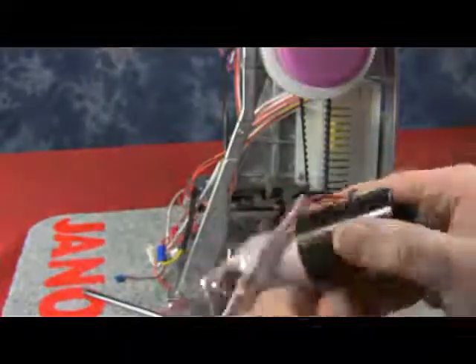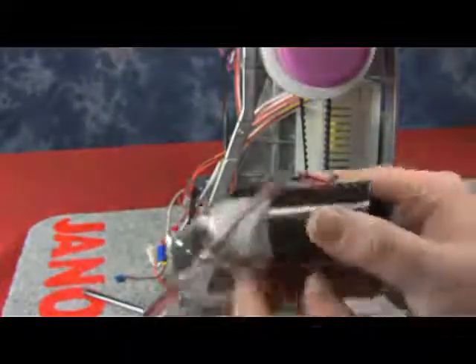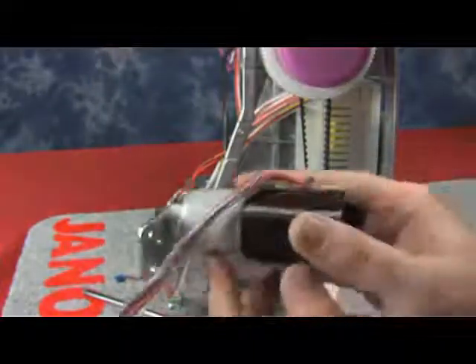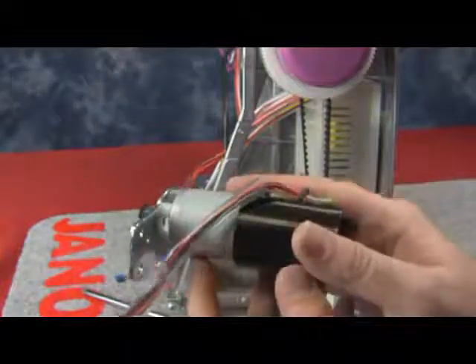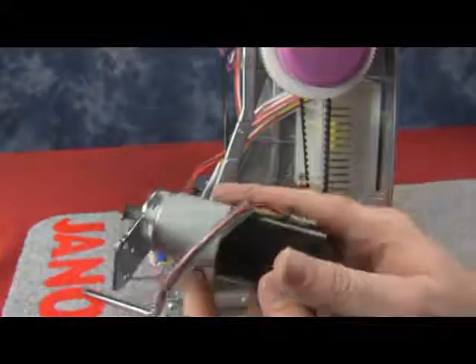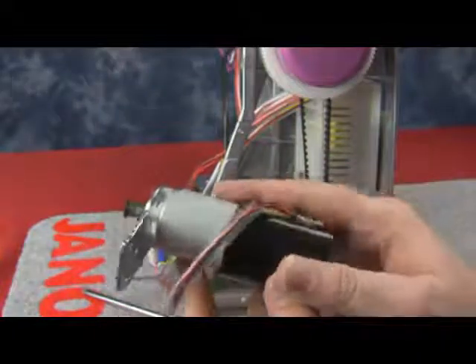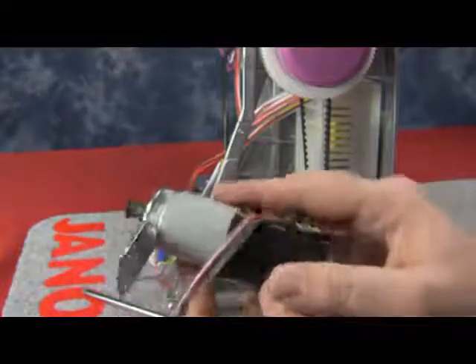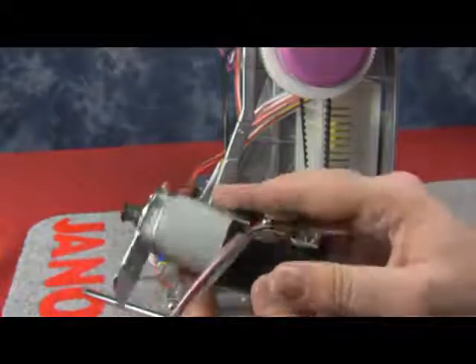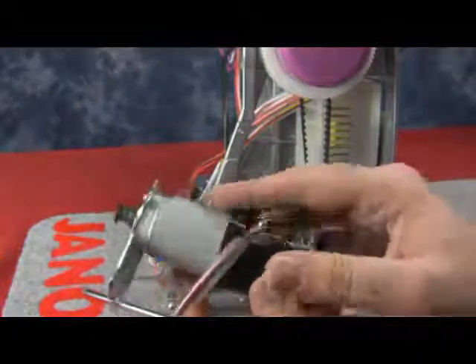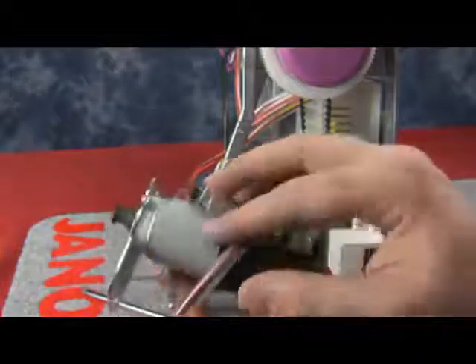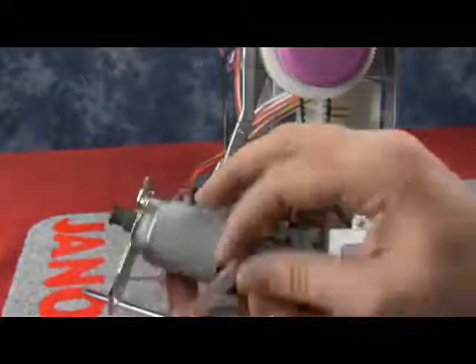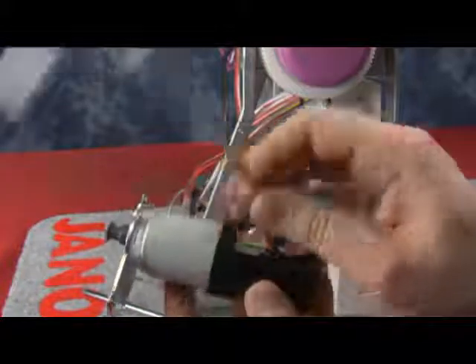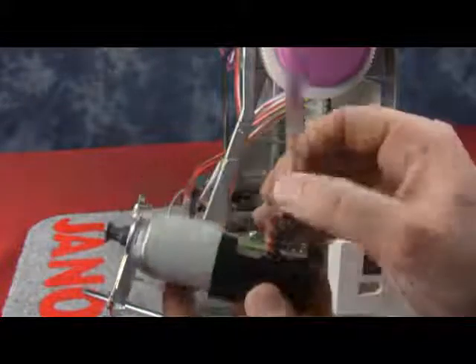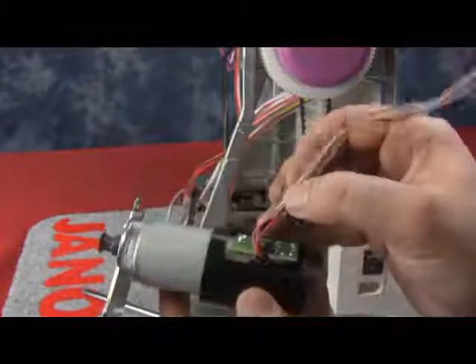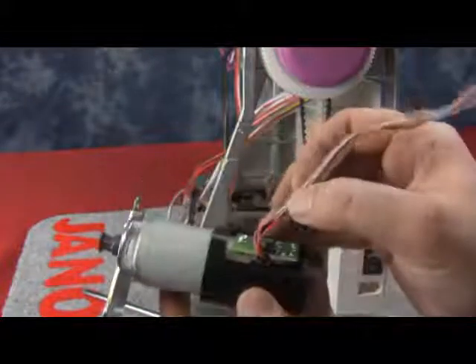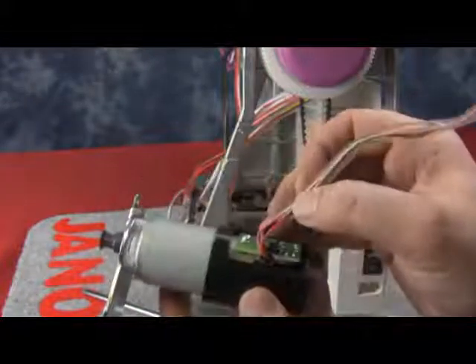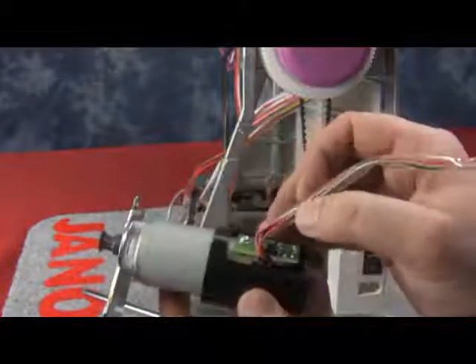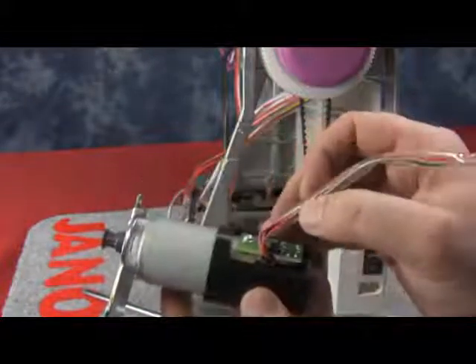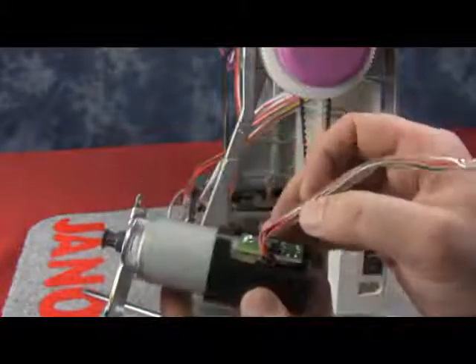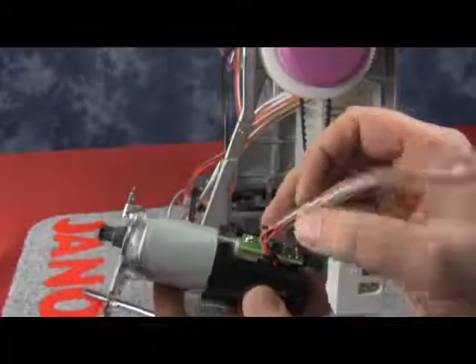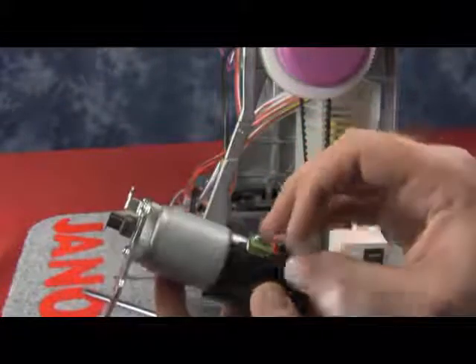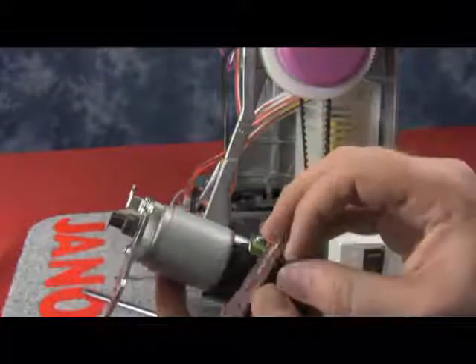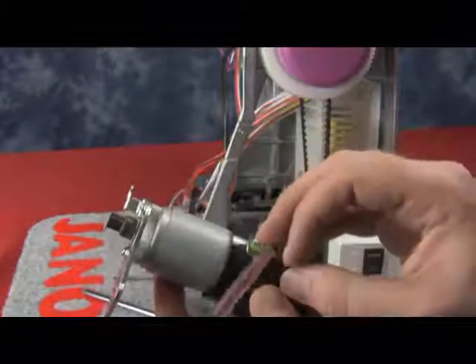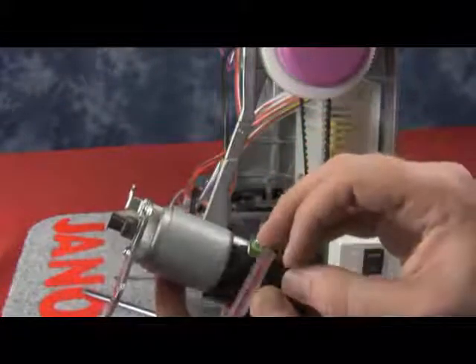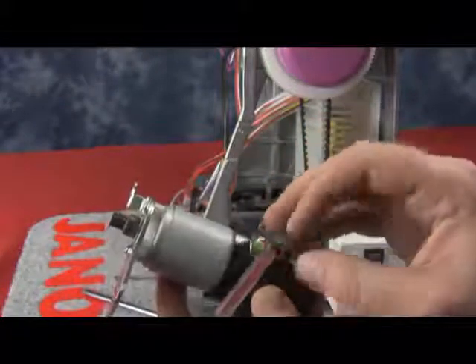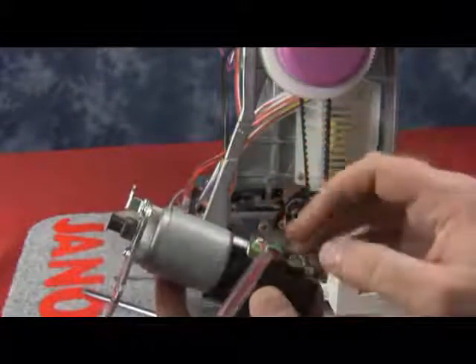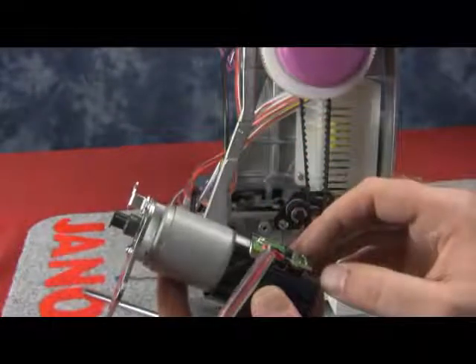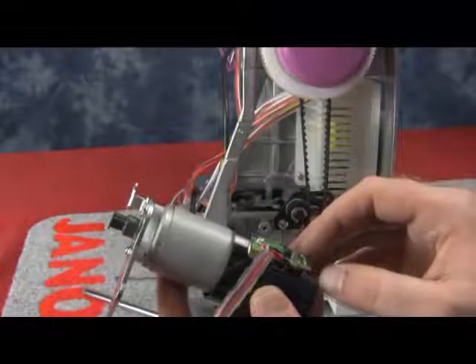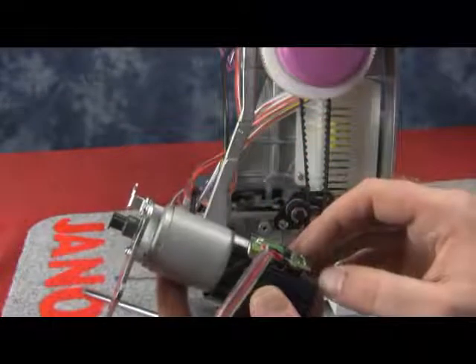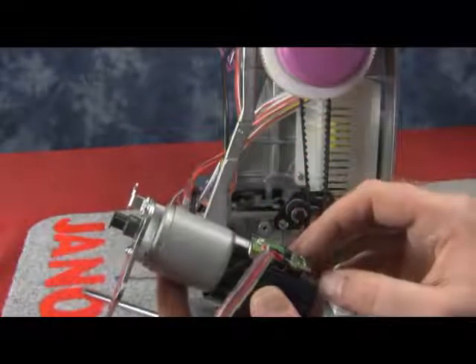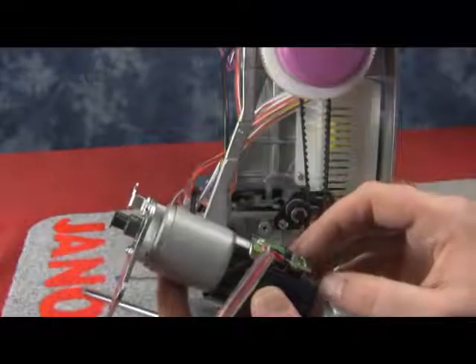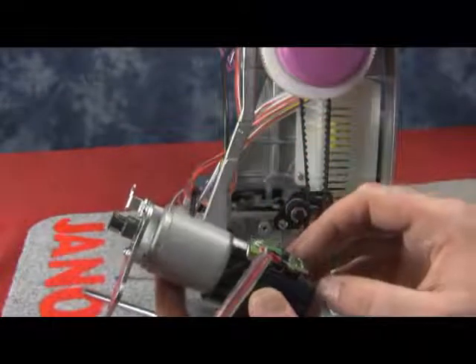Now also, you want to turn it around and check your wires. Make sure the wires aren't disconnected or broken.